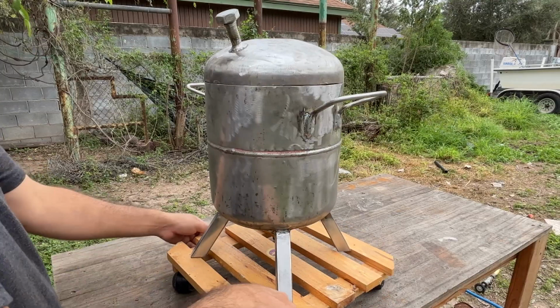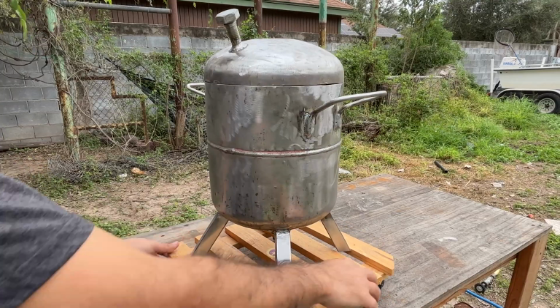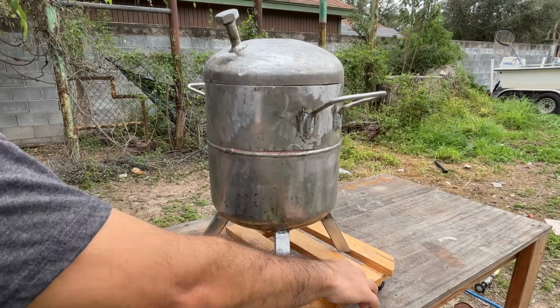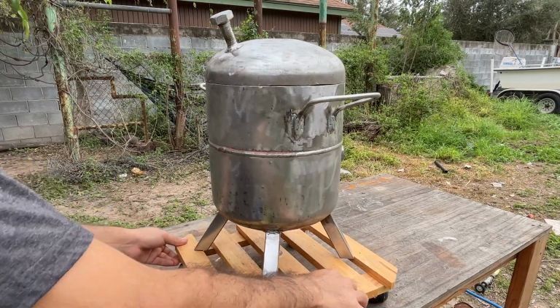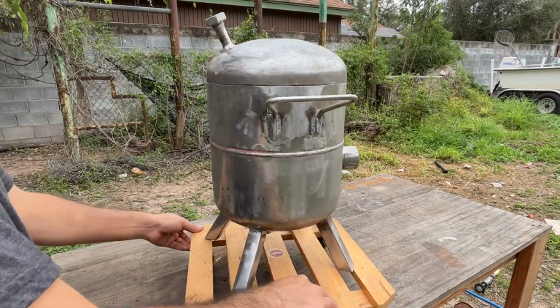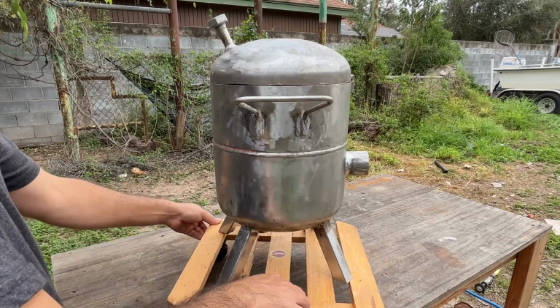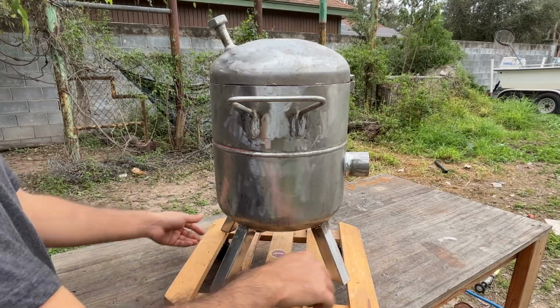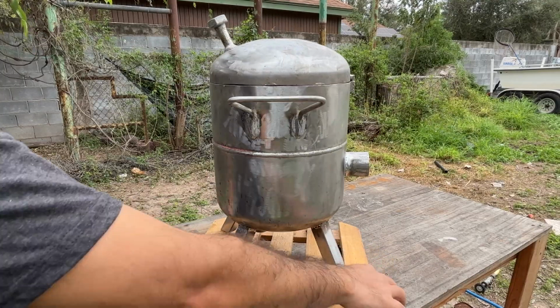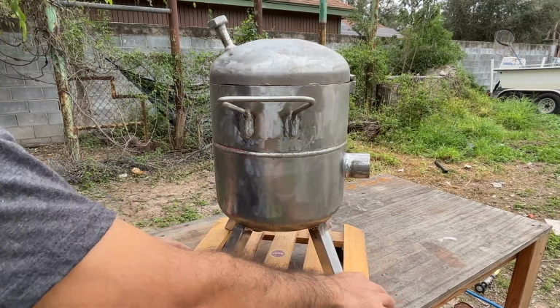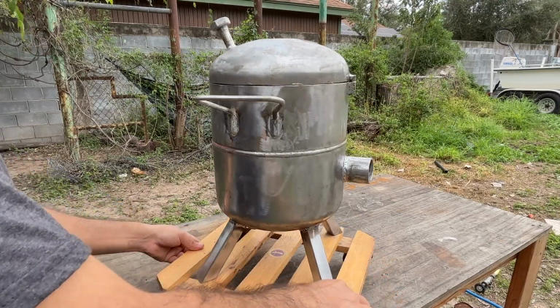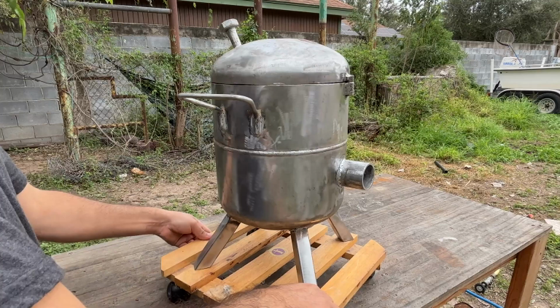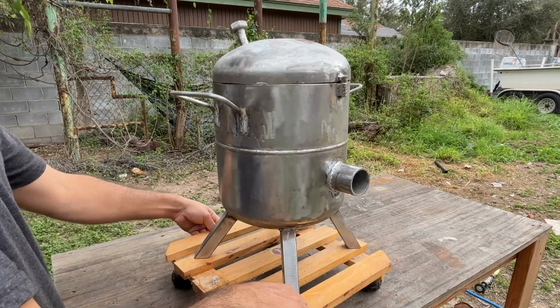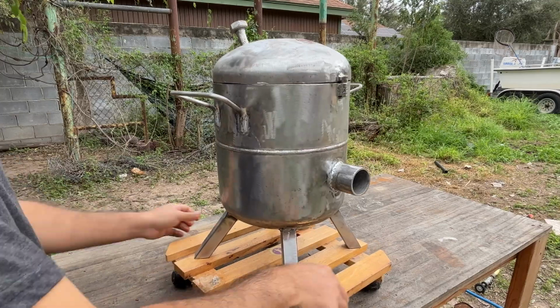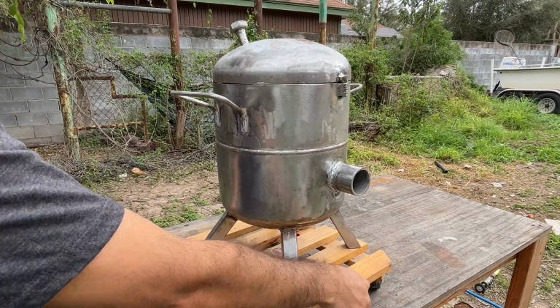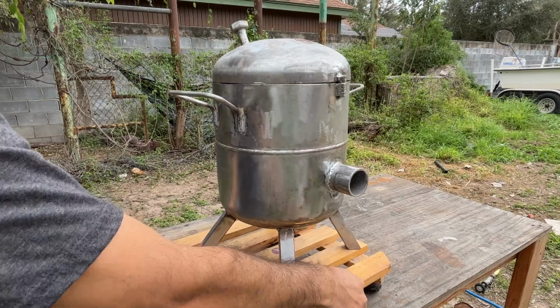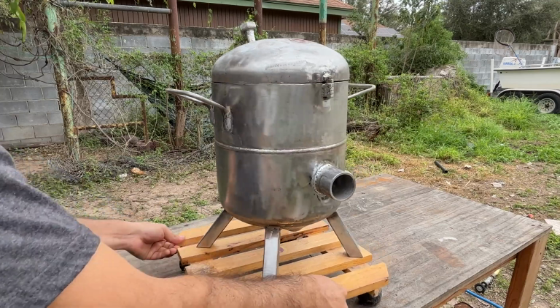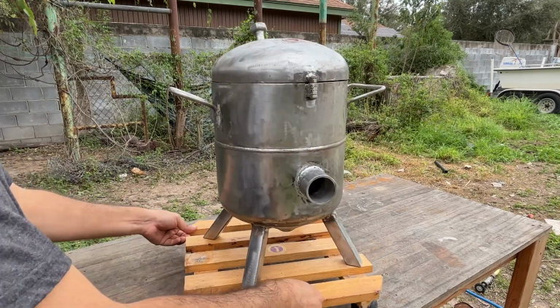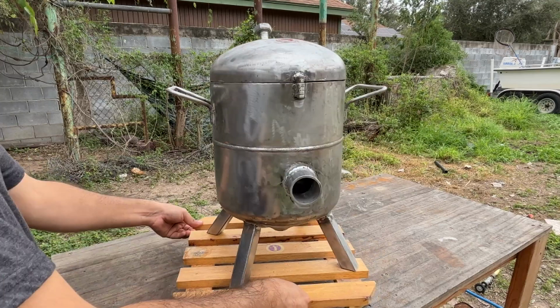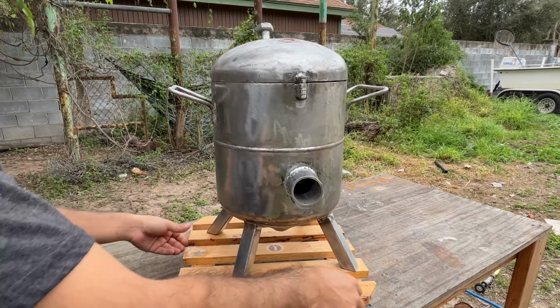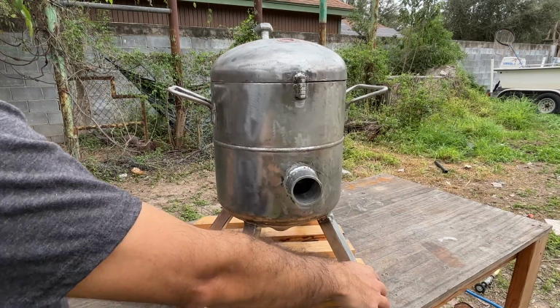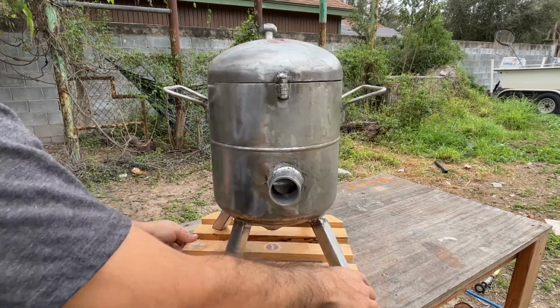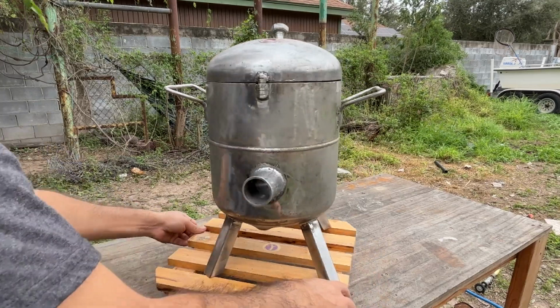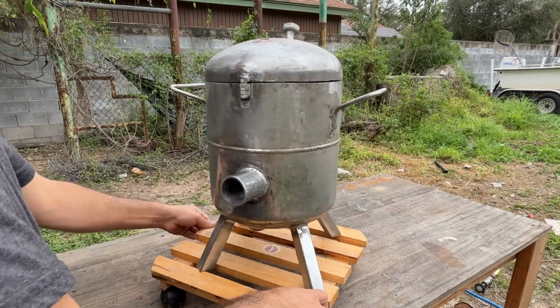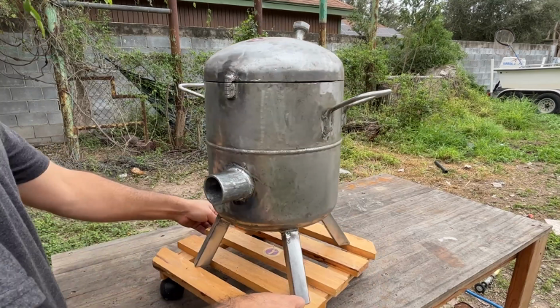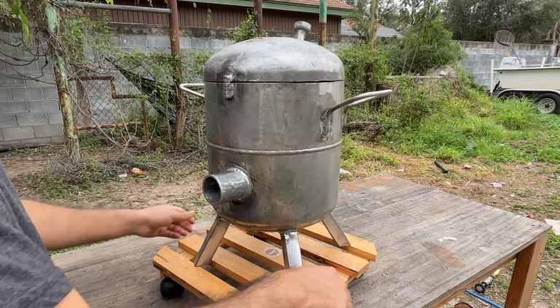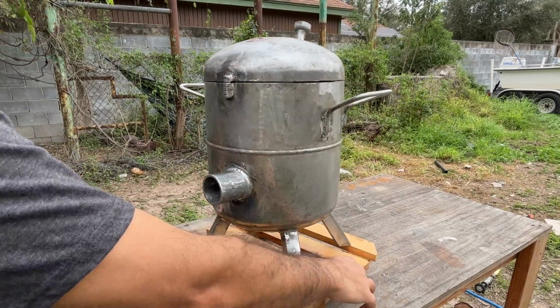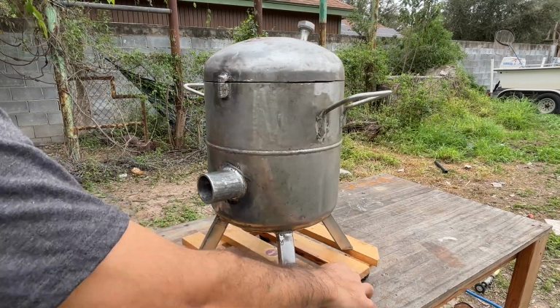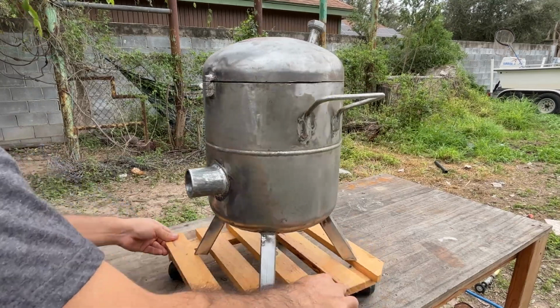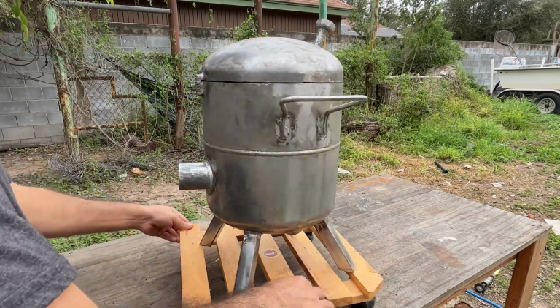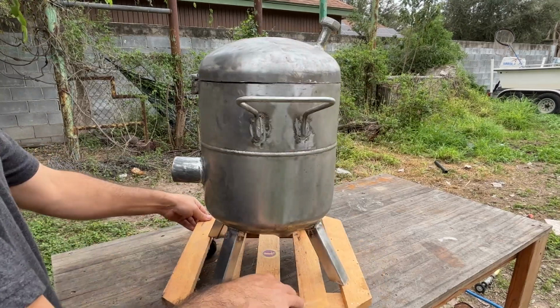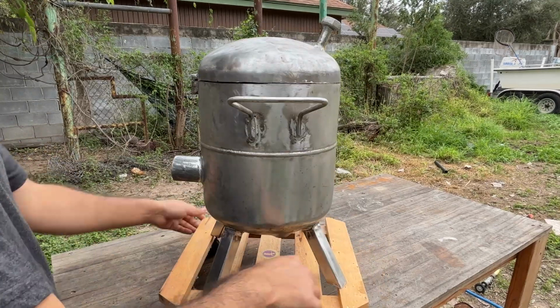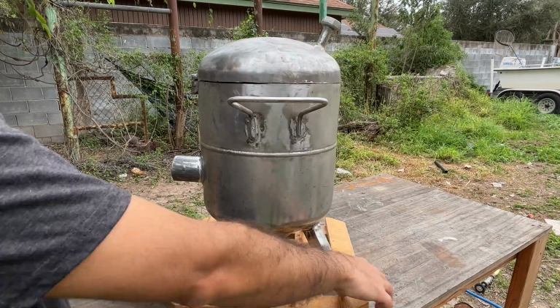Here's a shot of our current progress so far. No welding is required after this point.